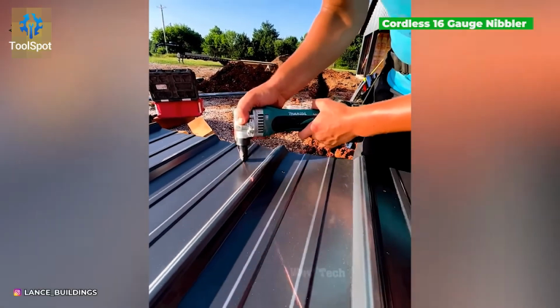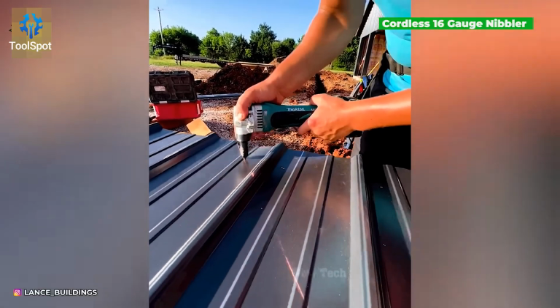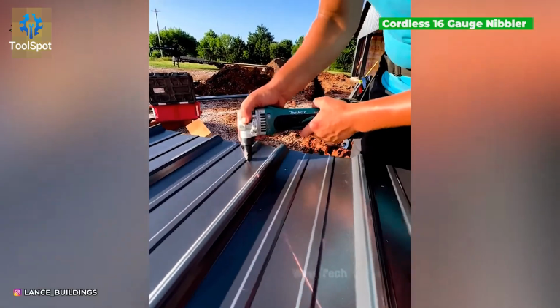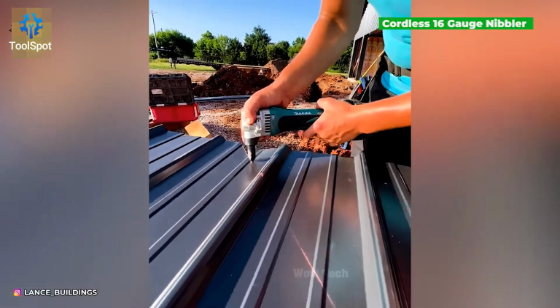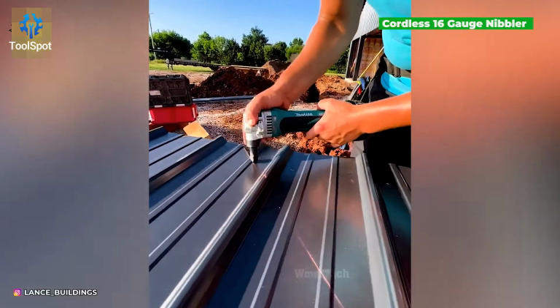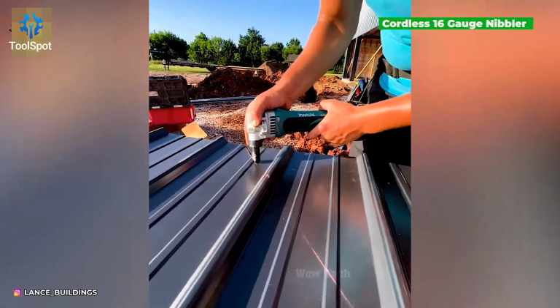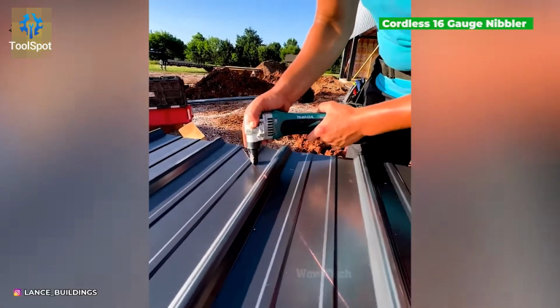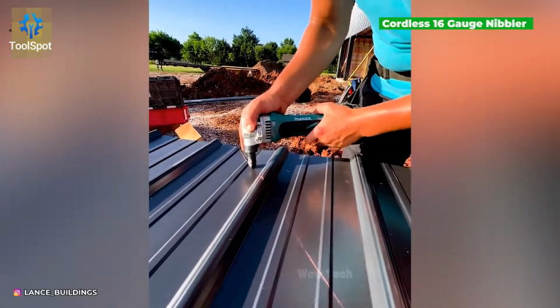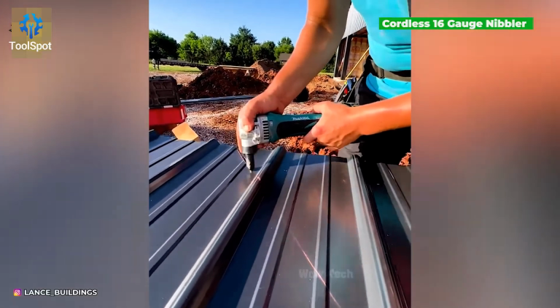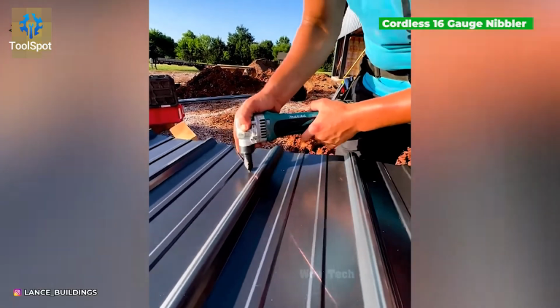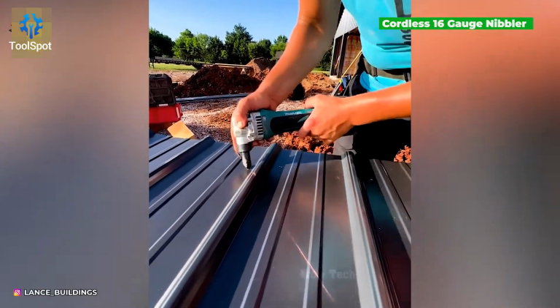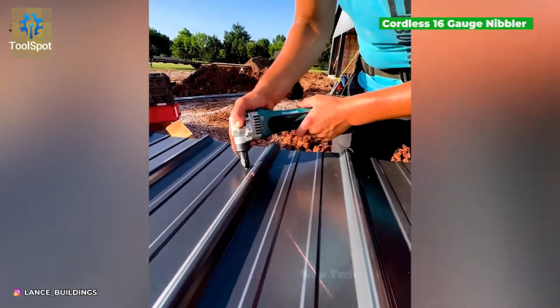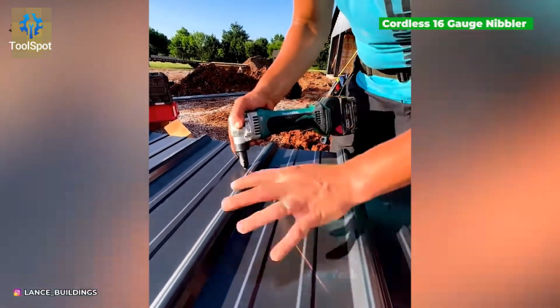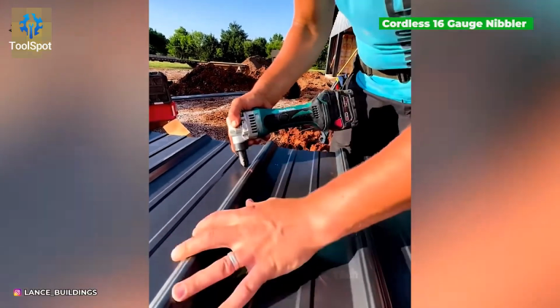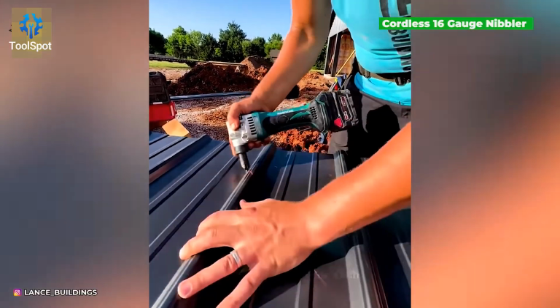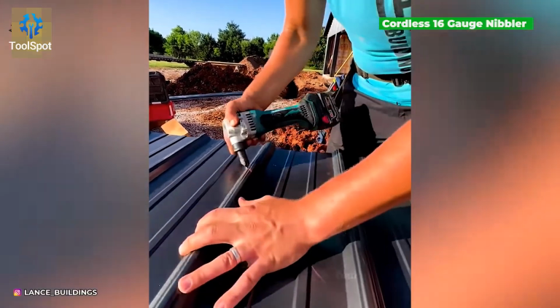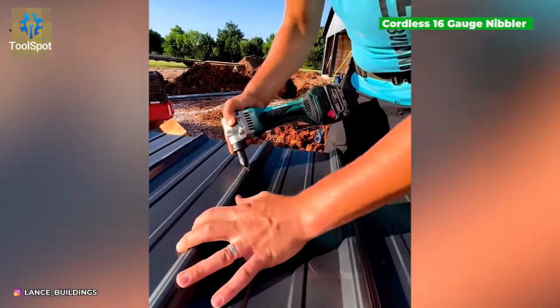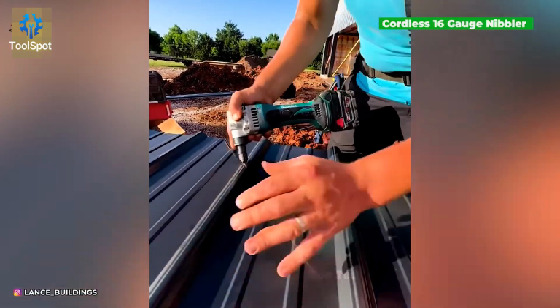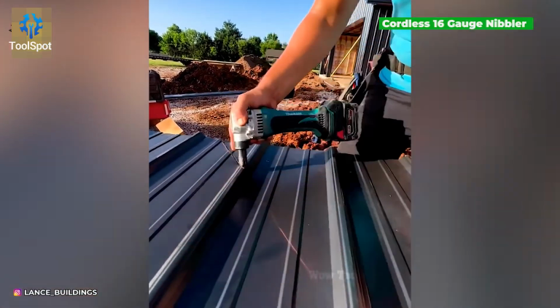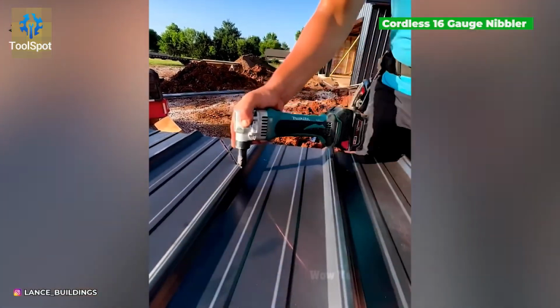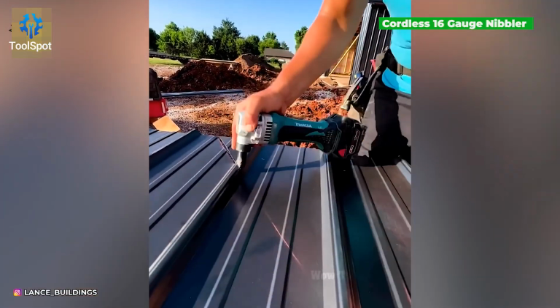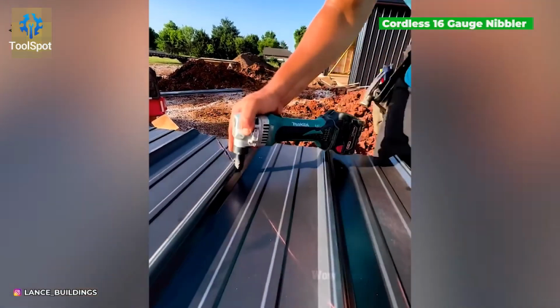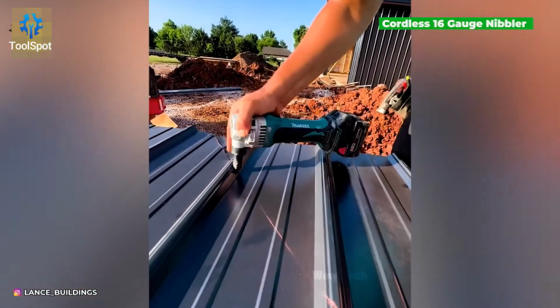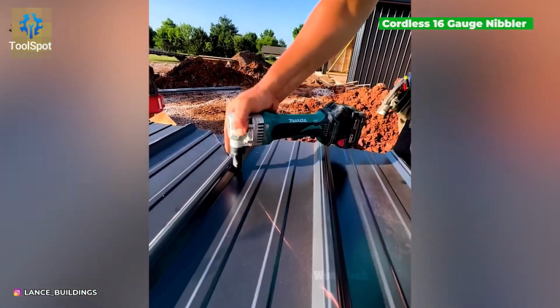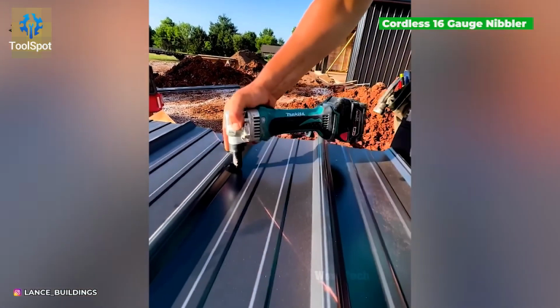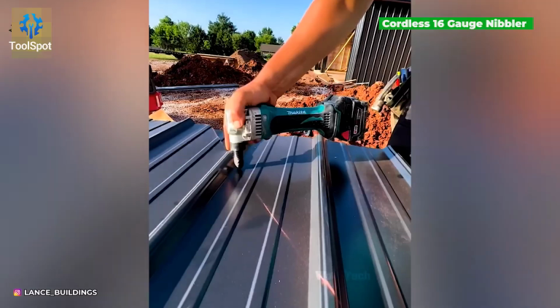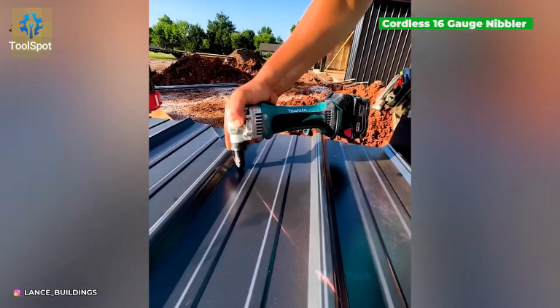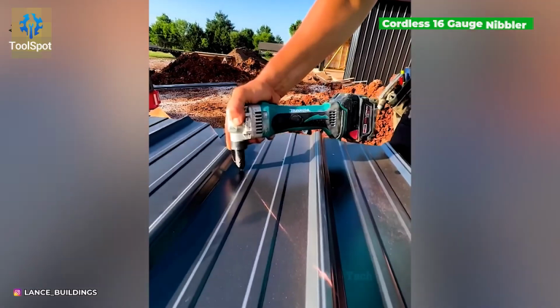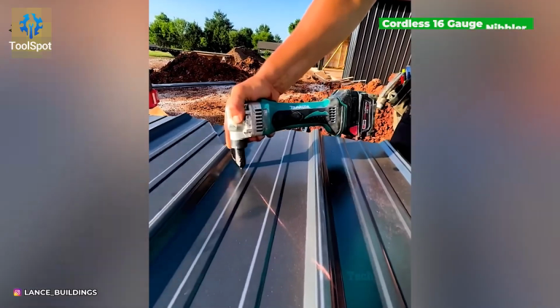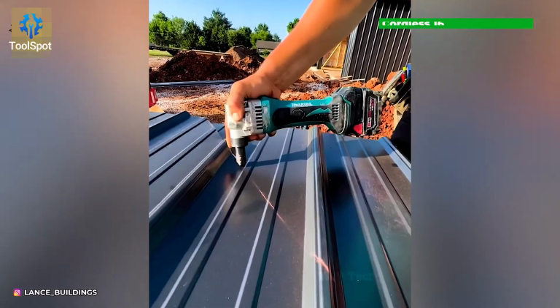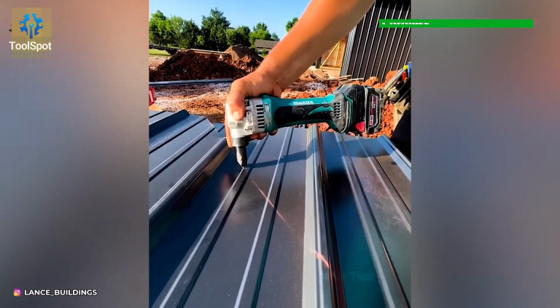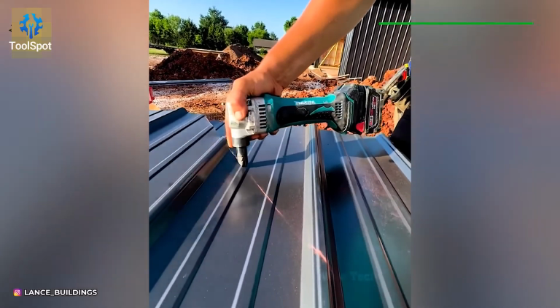This tool cuts beneath the surface to reduce damage above. Smart and sneaky.